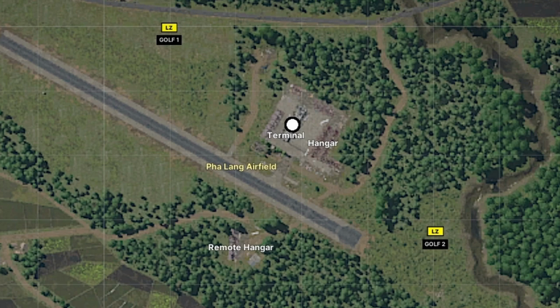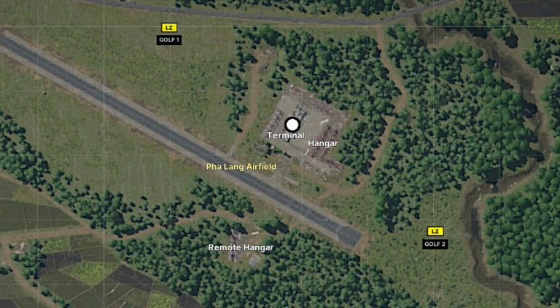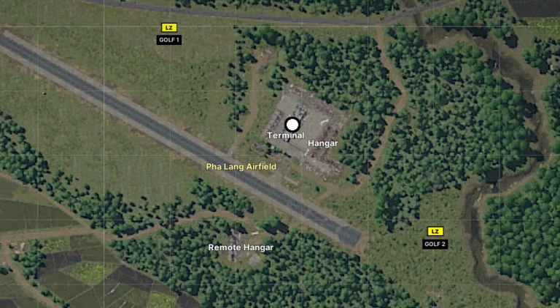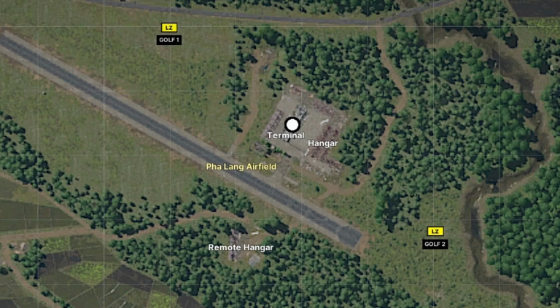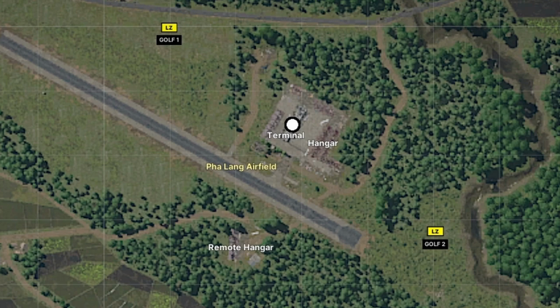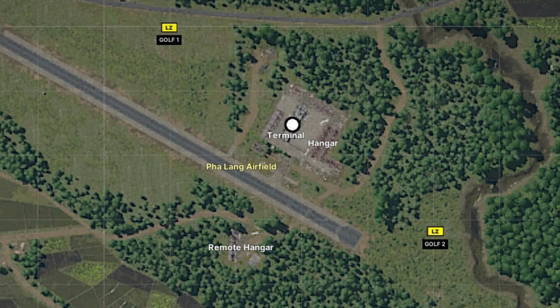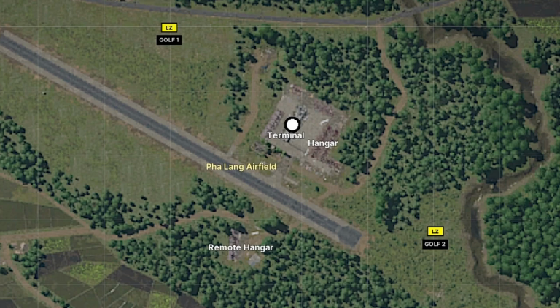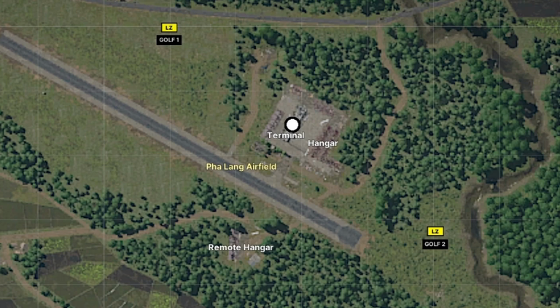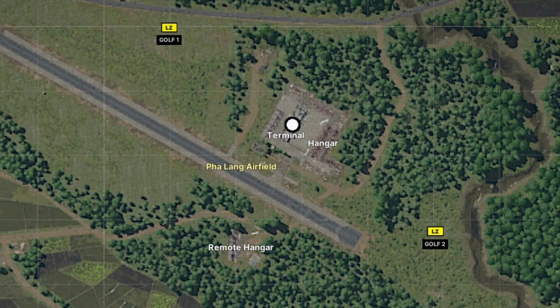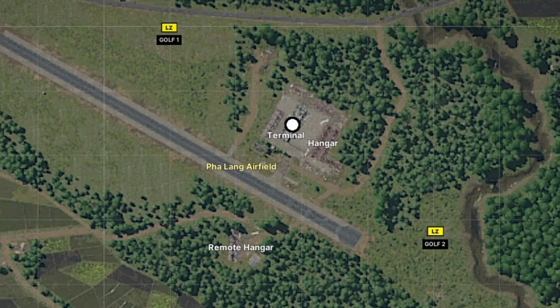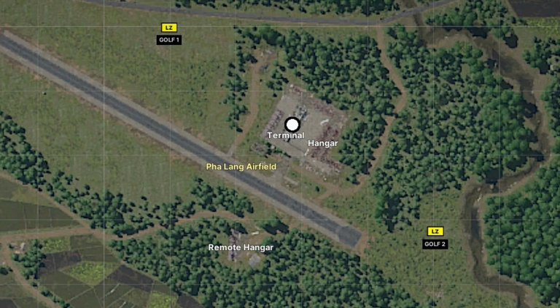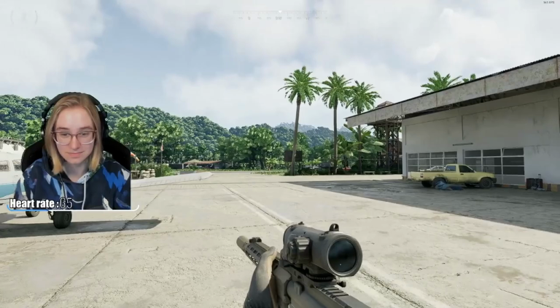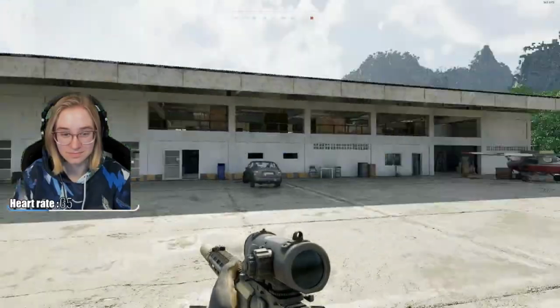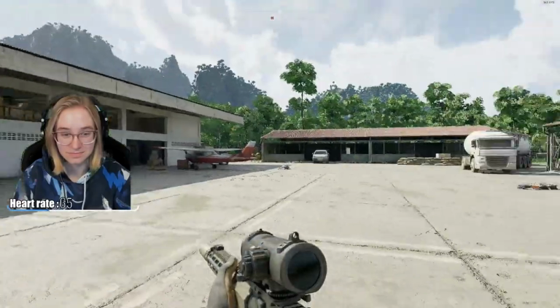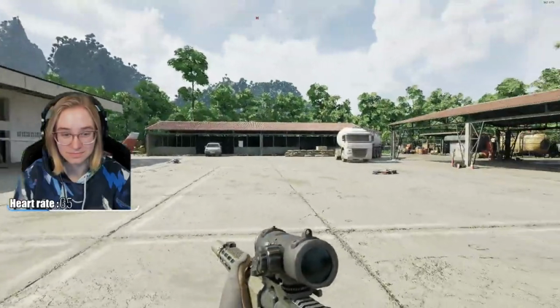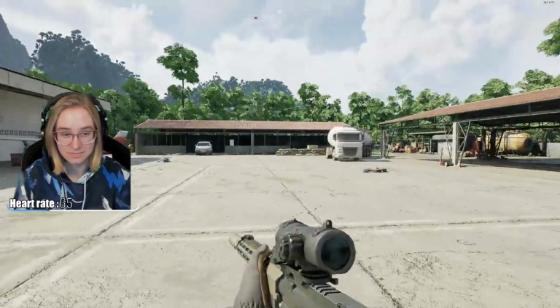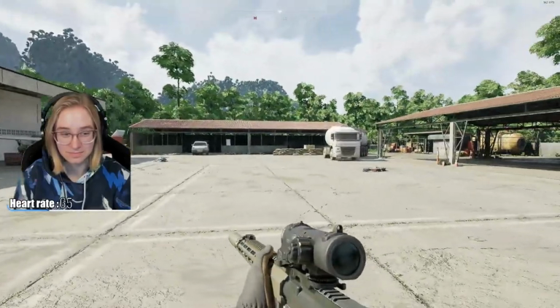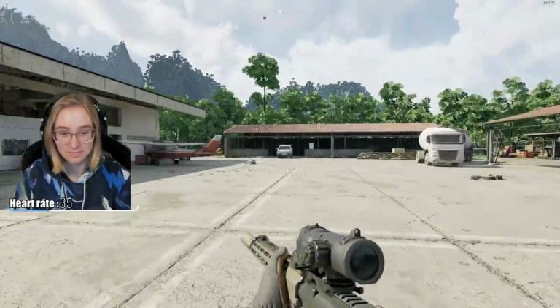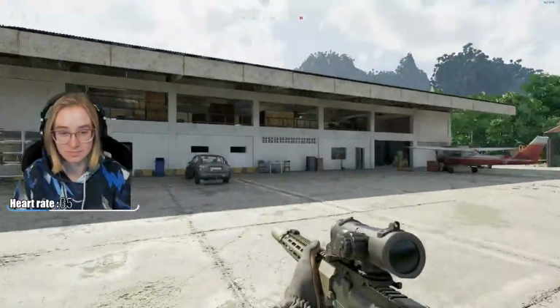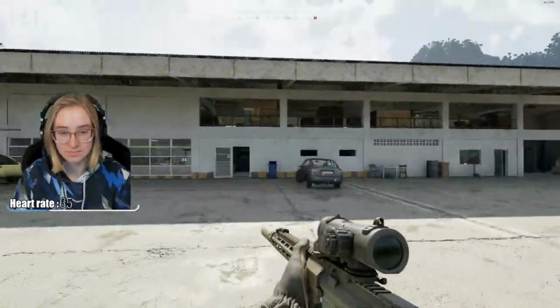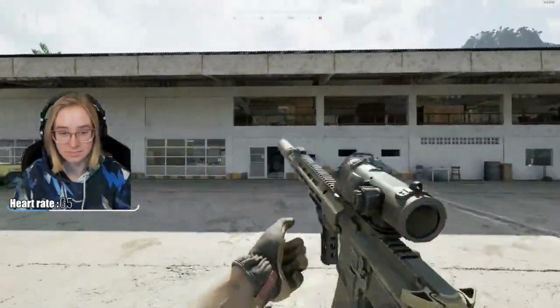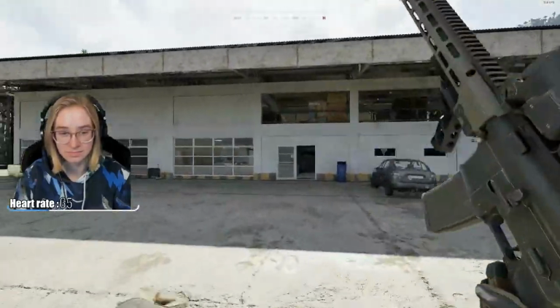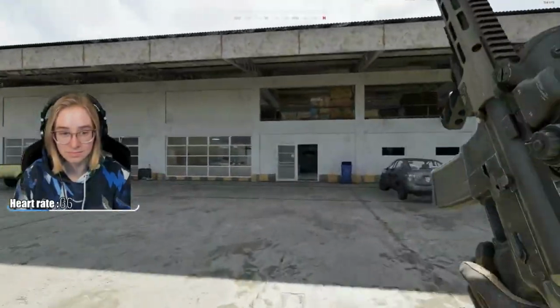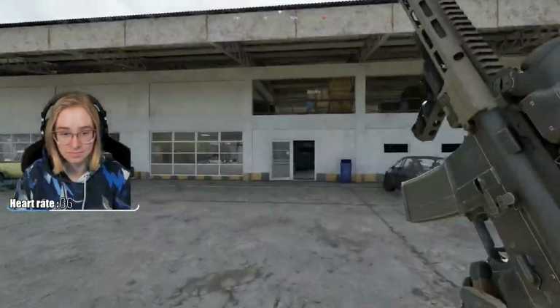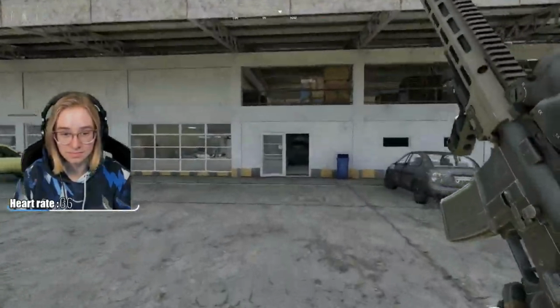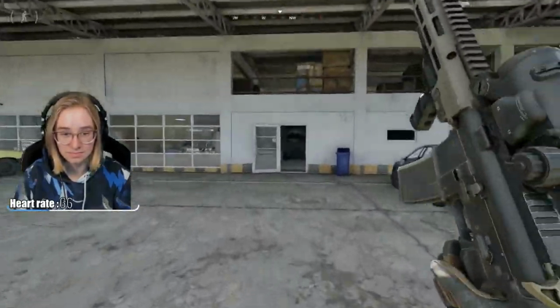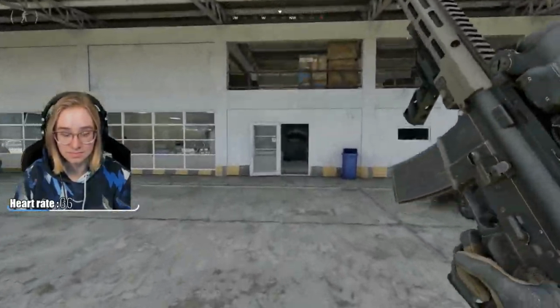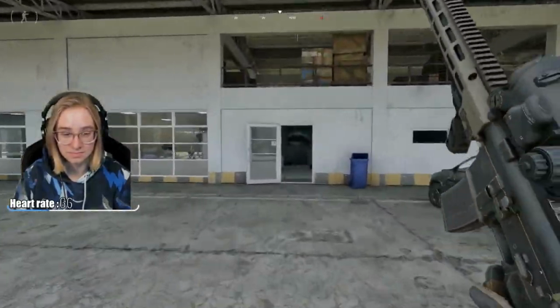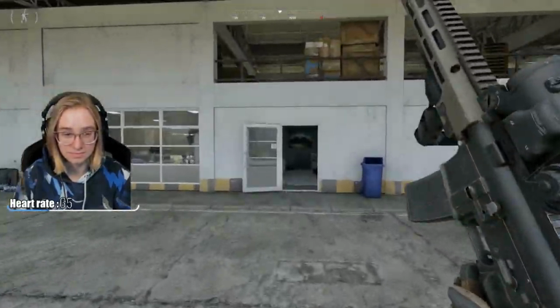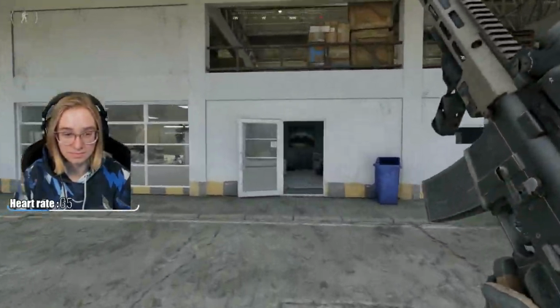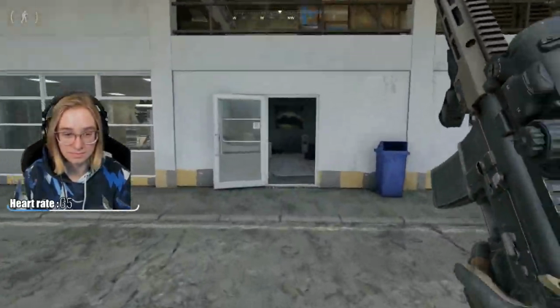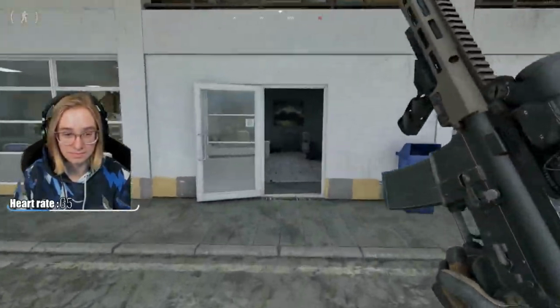Follow the white dots for your objectives. Located in the terminal, you're going to find the stack of boxes and pick up the Pyatt Logbook.